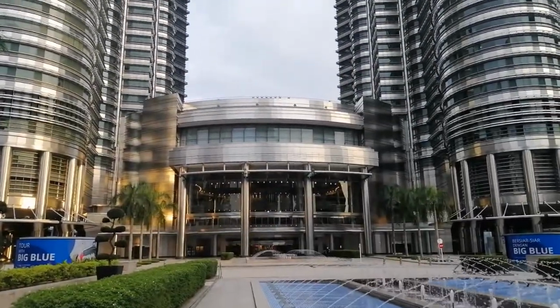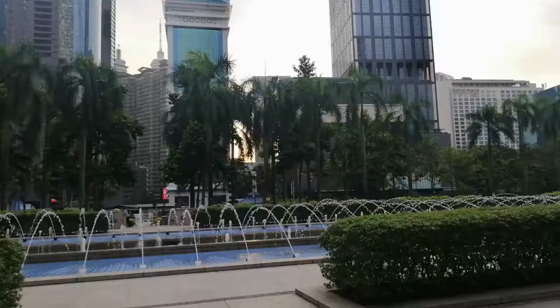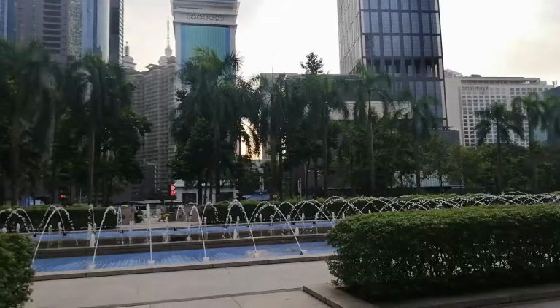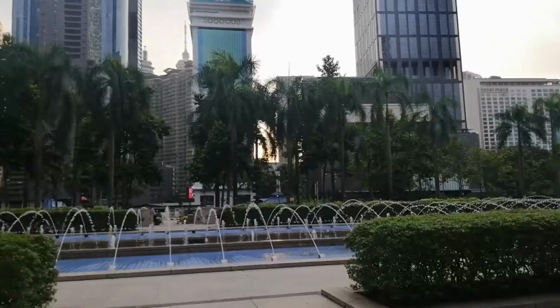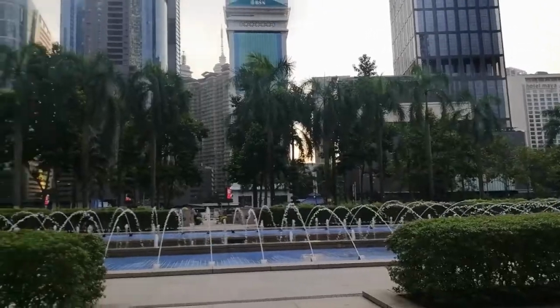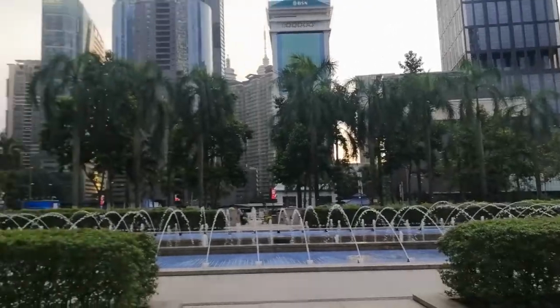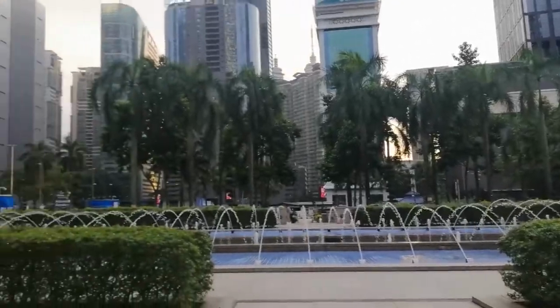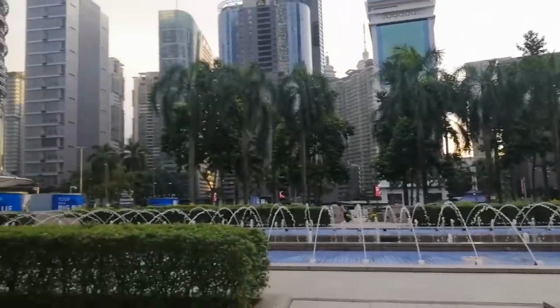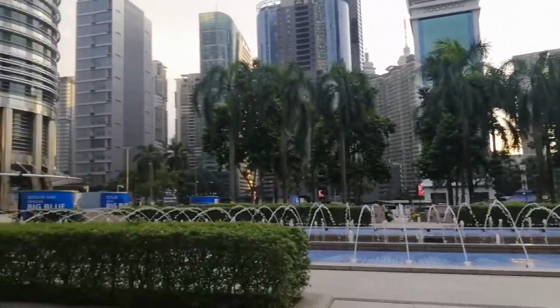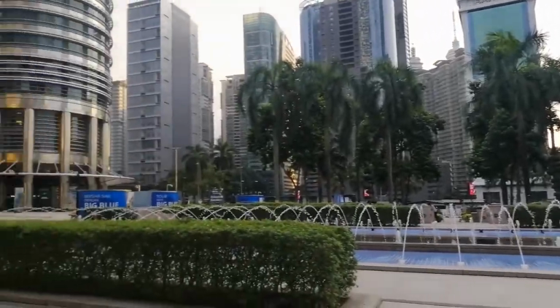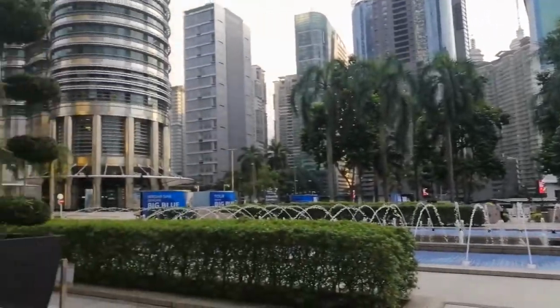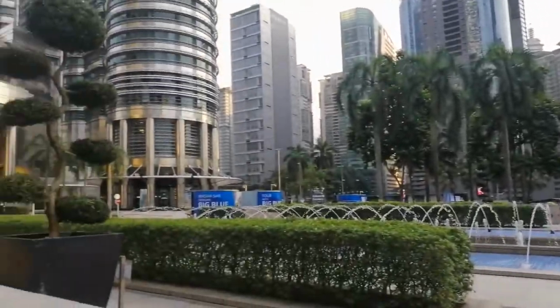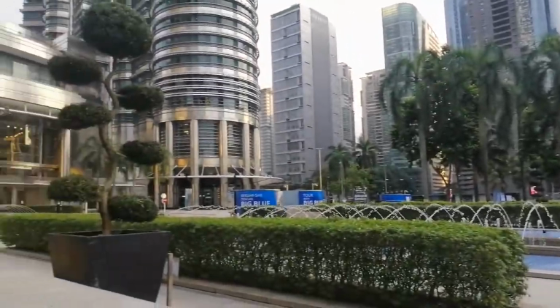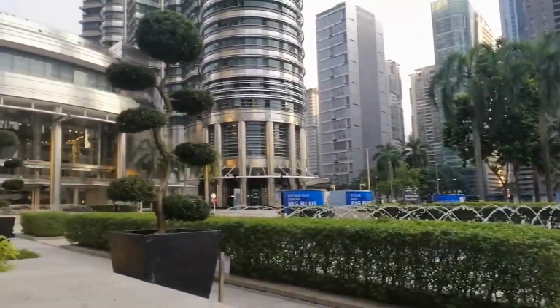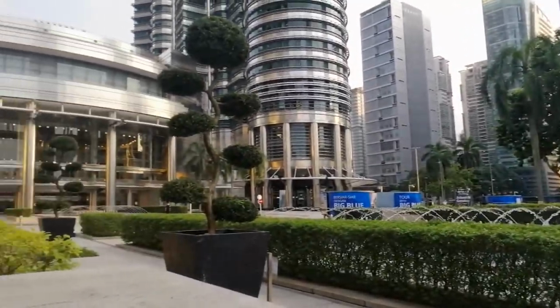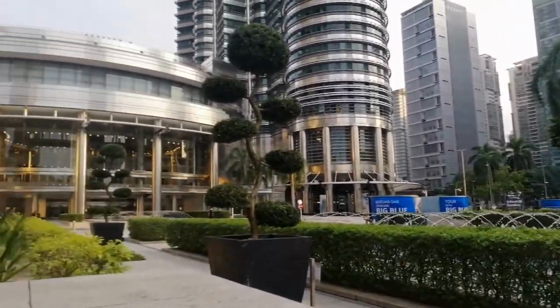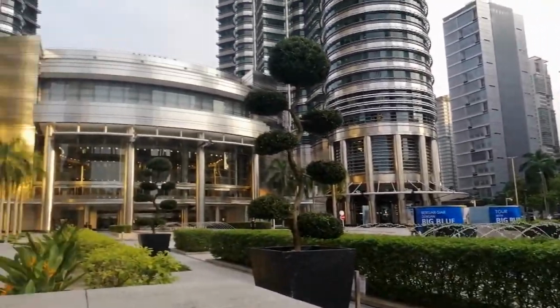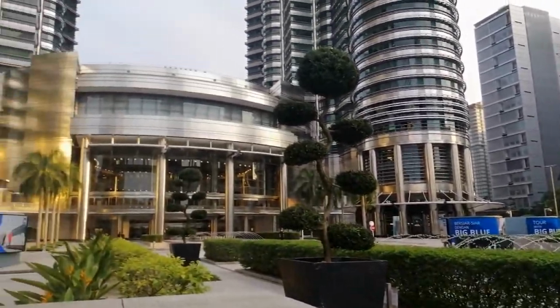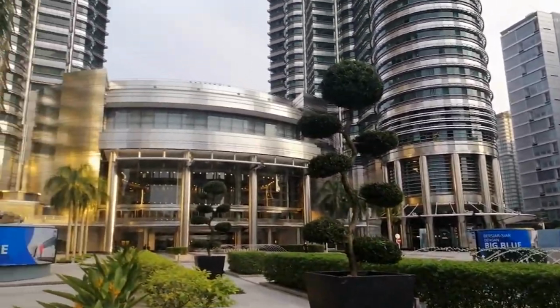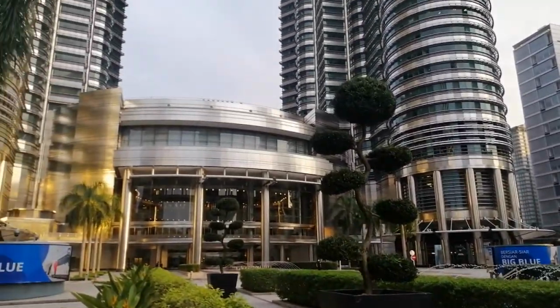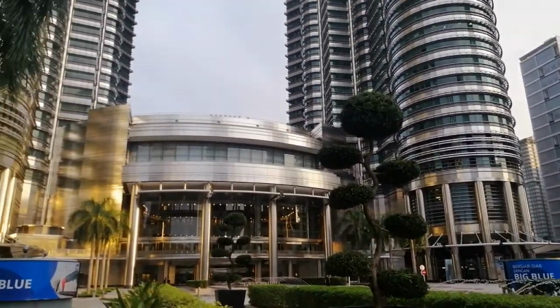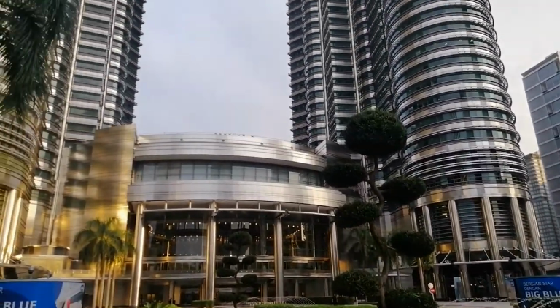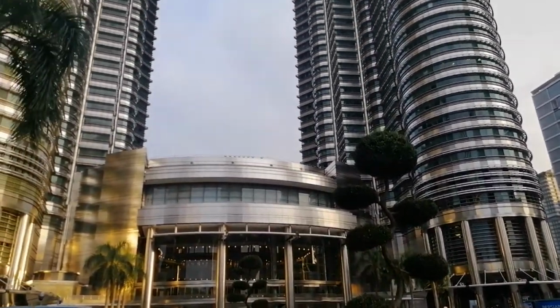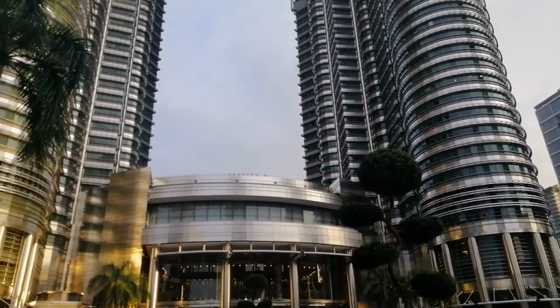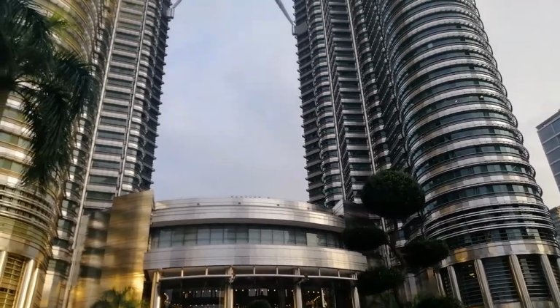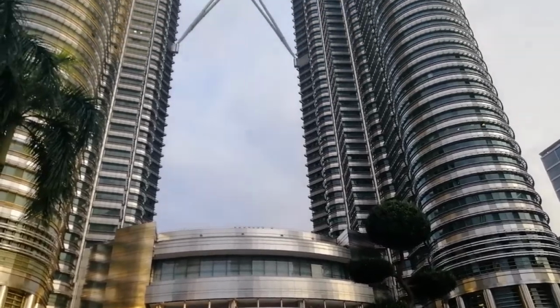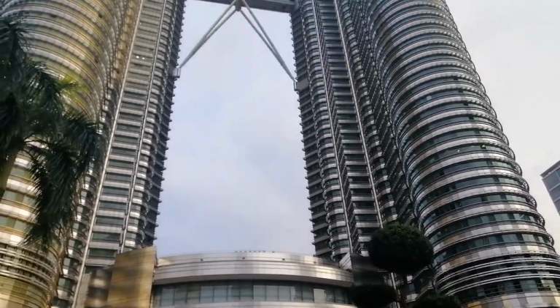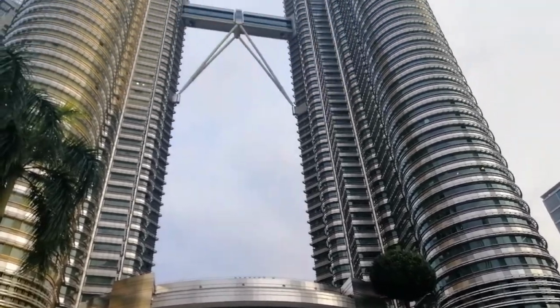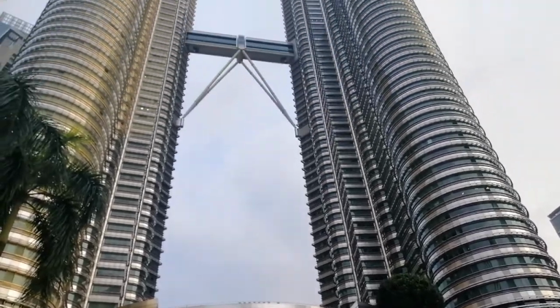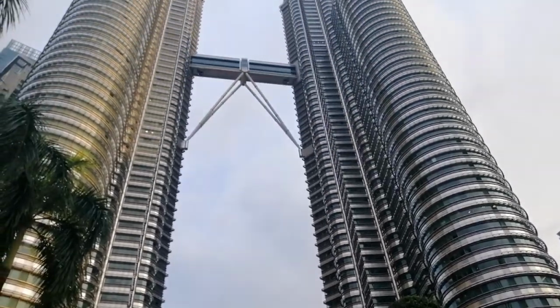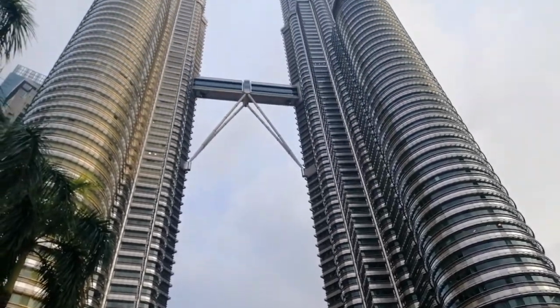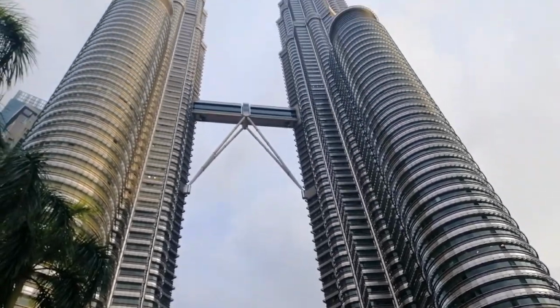KLCC is one of the popular tourism spots in Malaysia. It still remains as the tallest Twin Towers in the world.